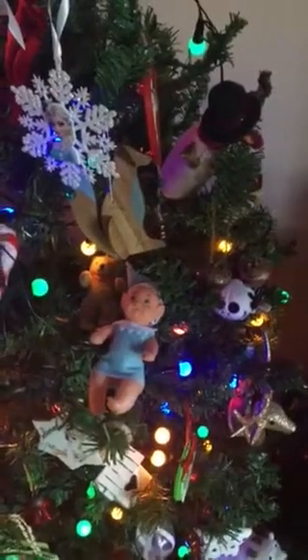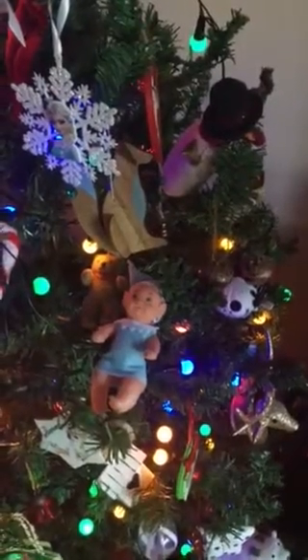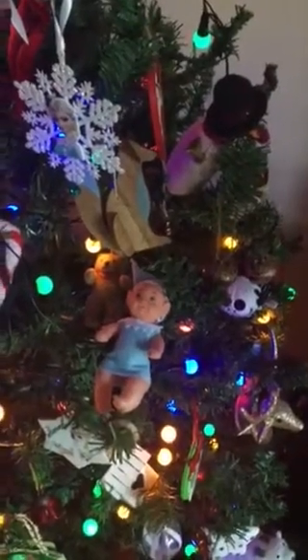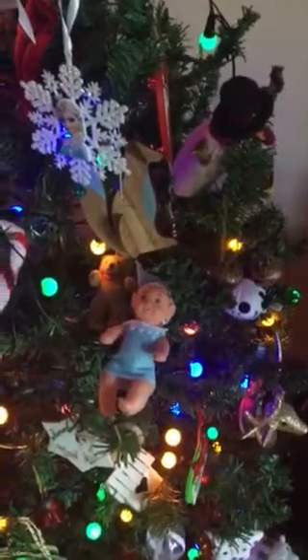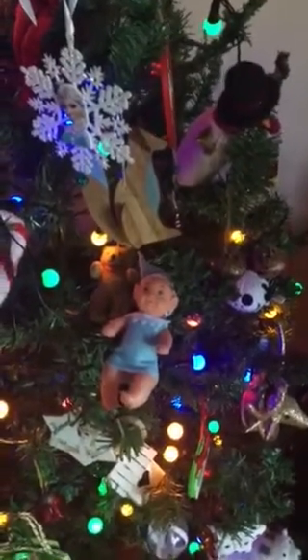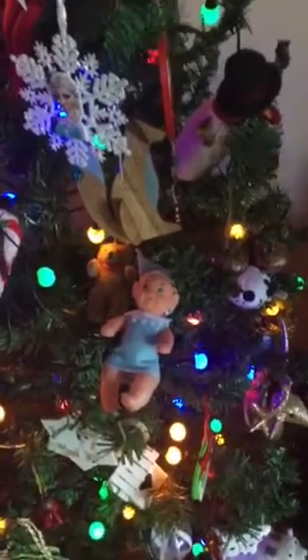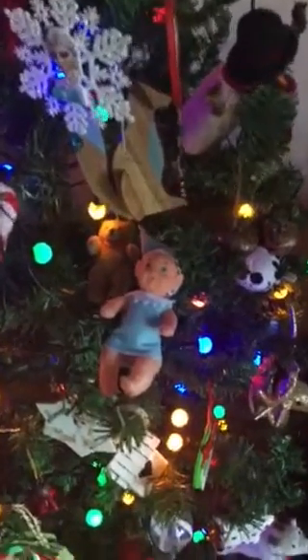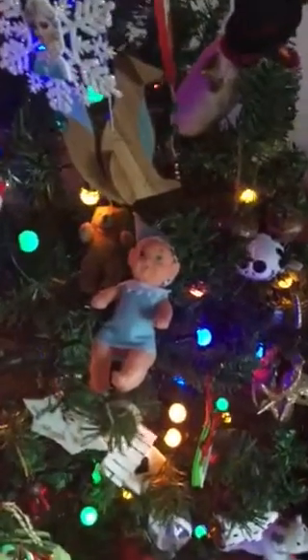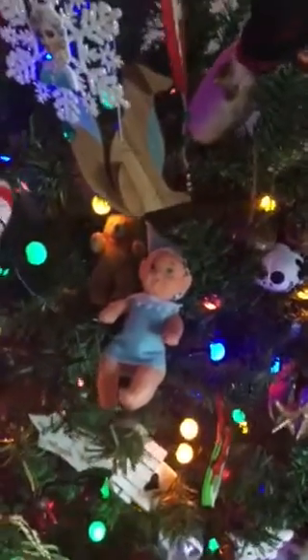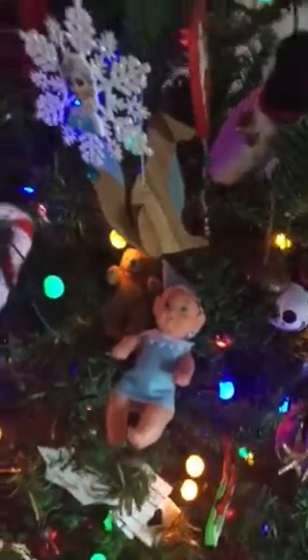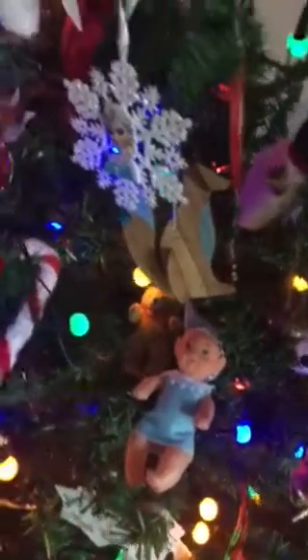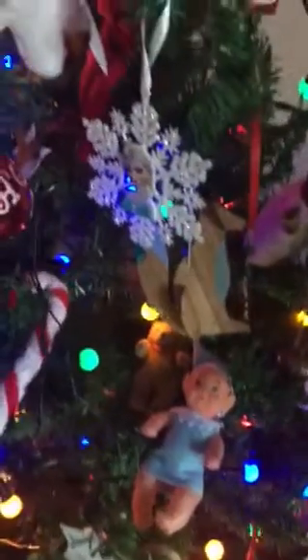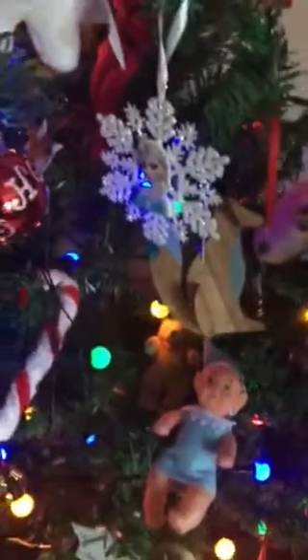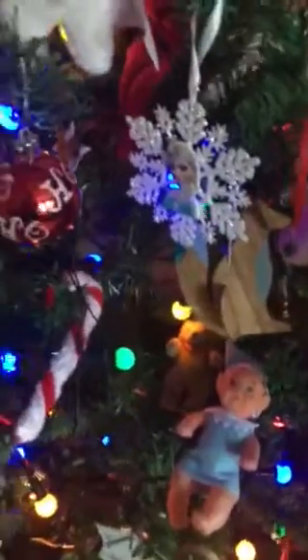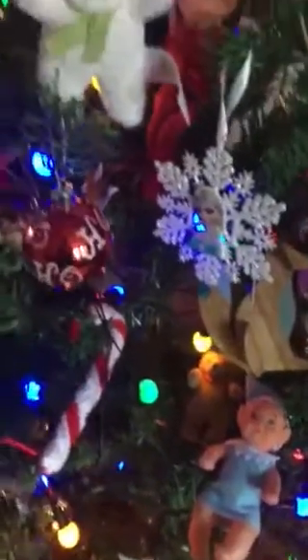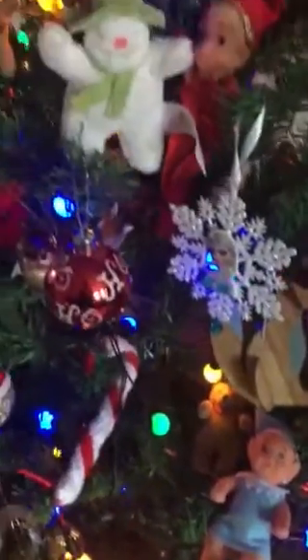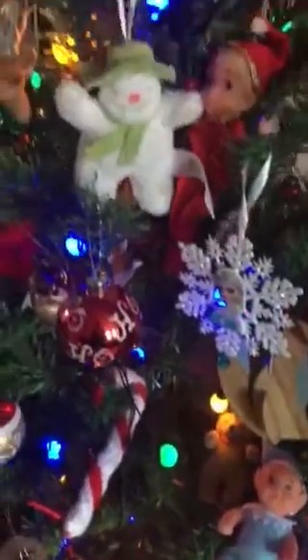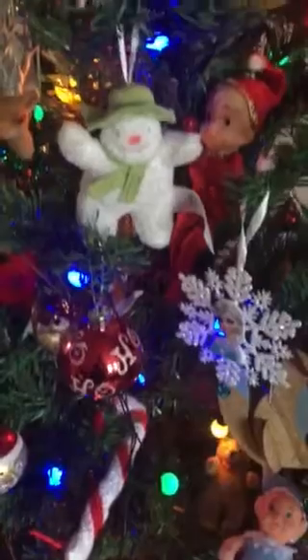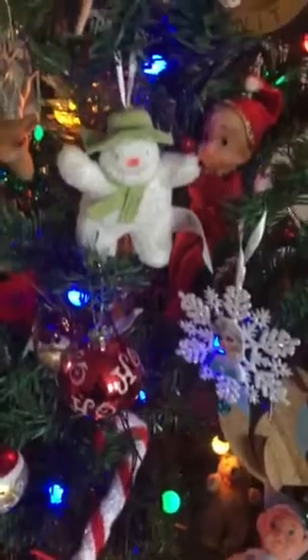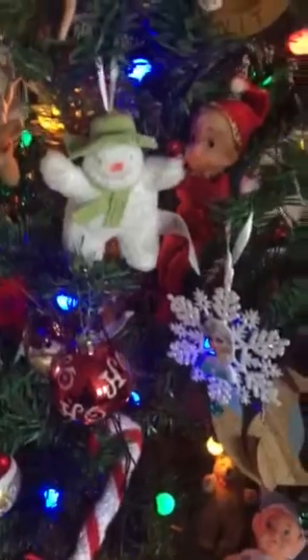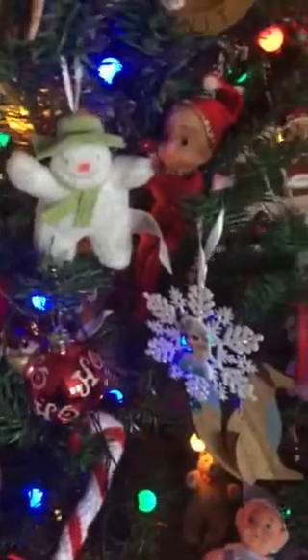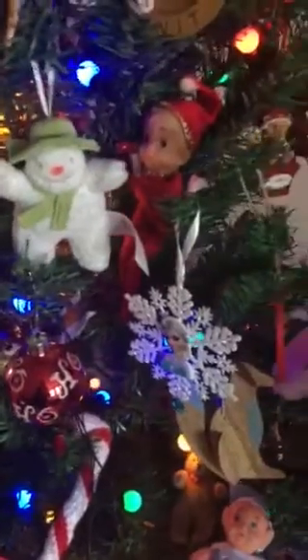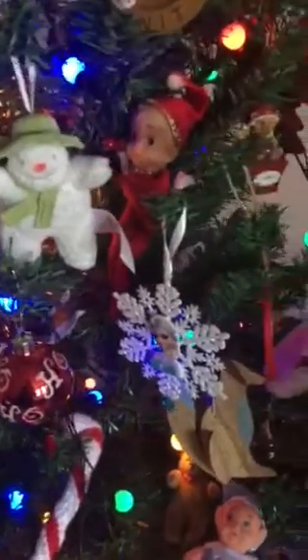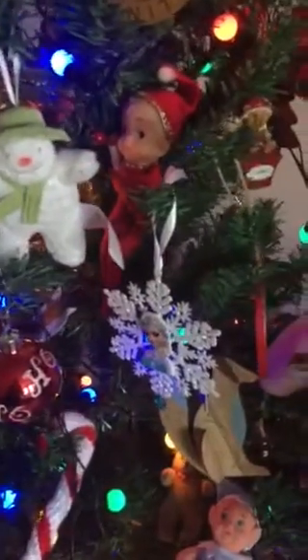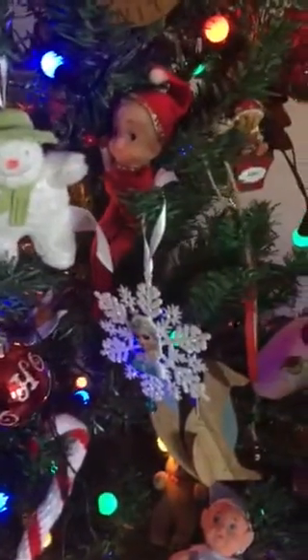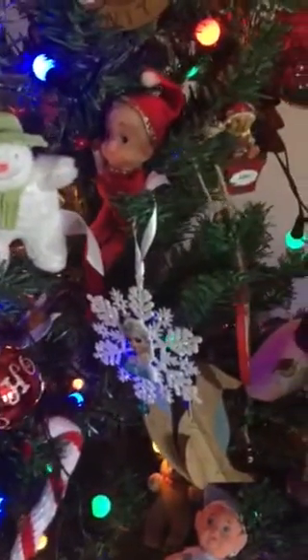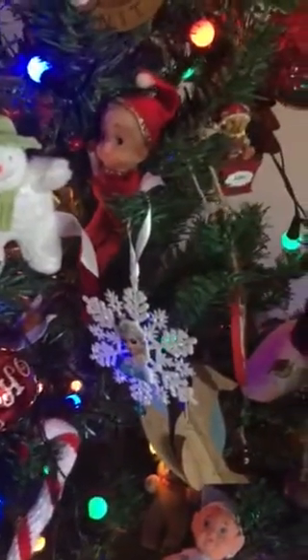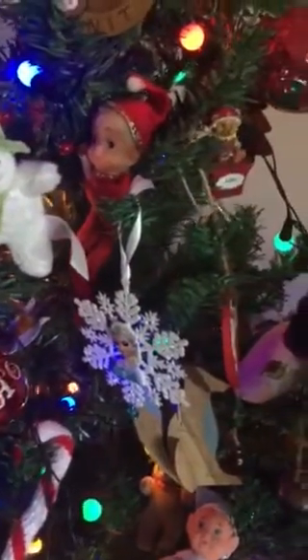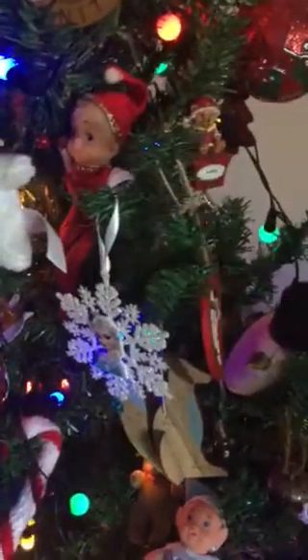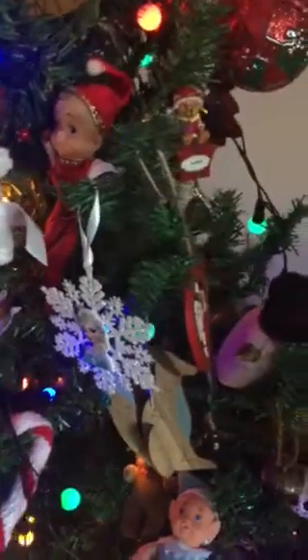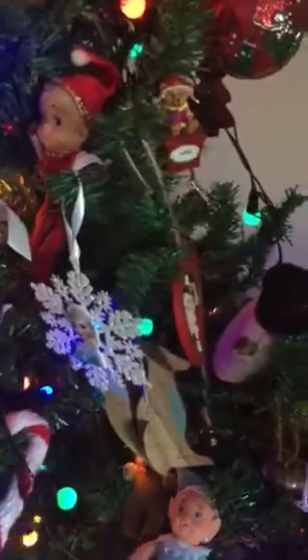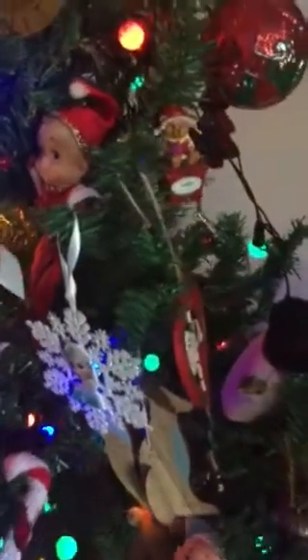Hi folks! Just a quick quickie to show you my Christmas tree with Frozen and Snowman and one of my elves on the shelf.